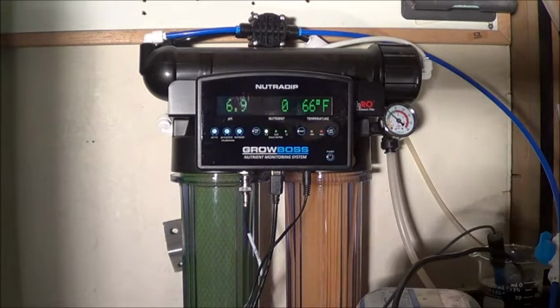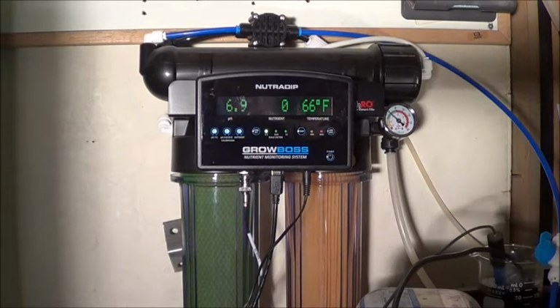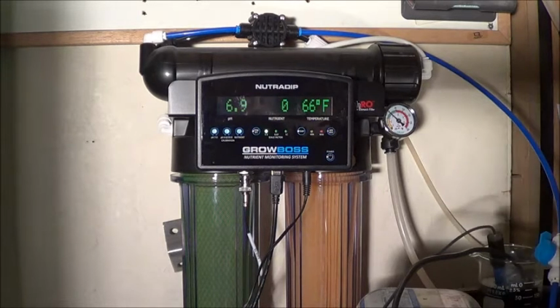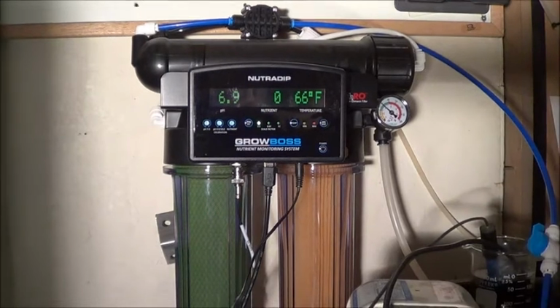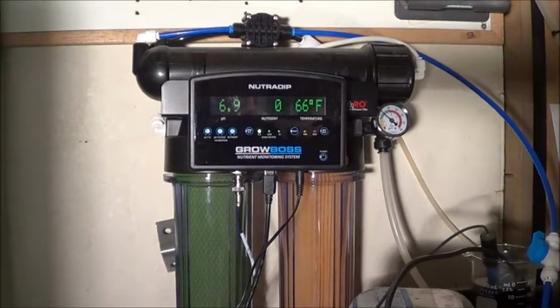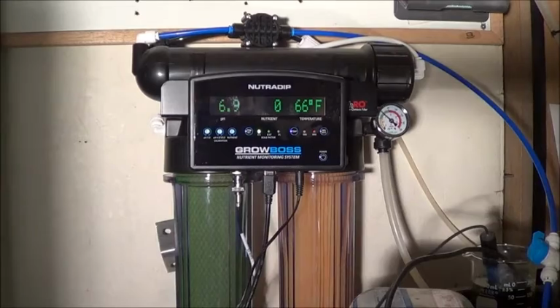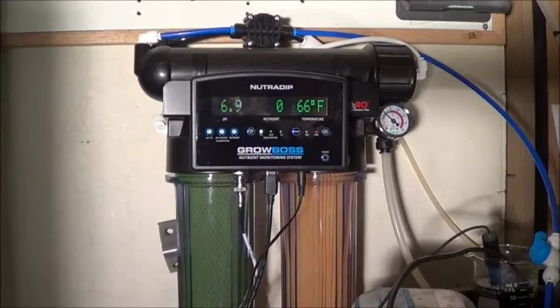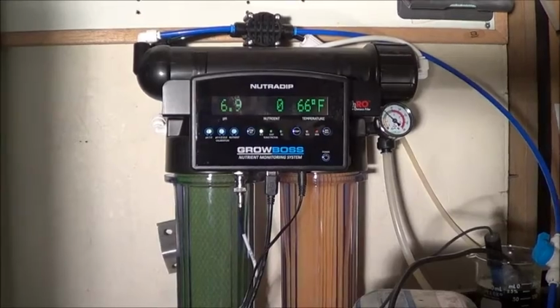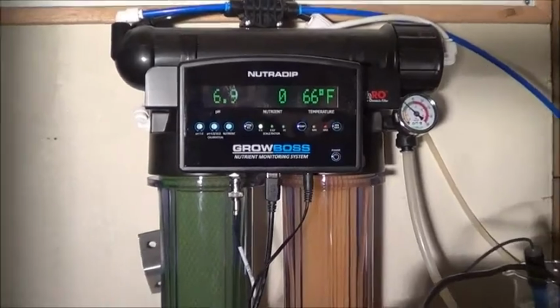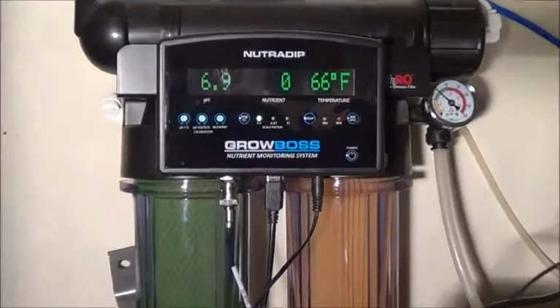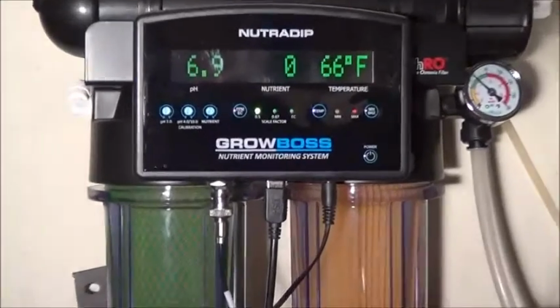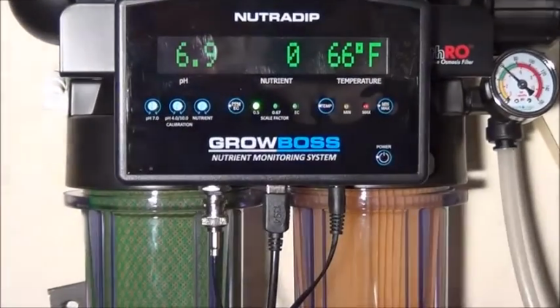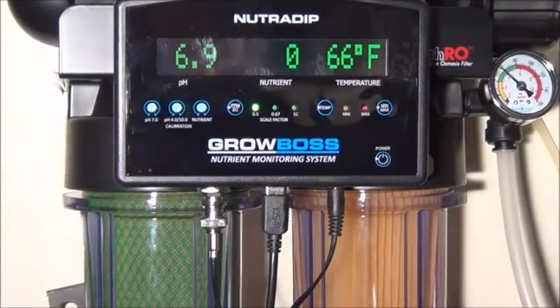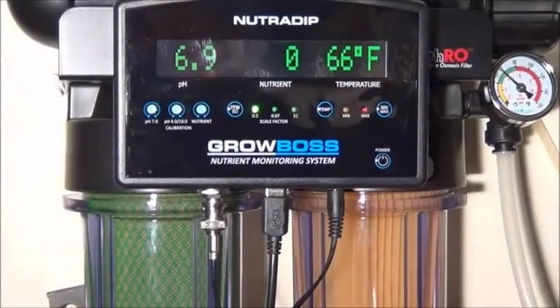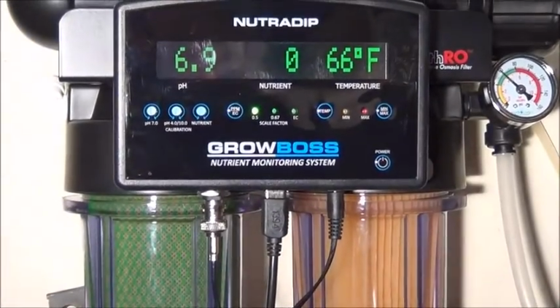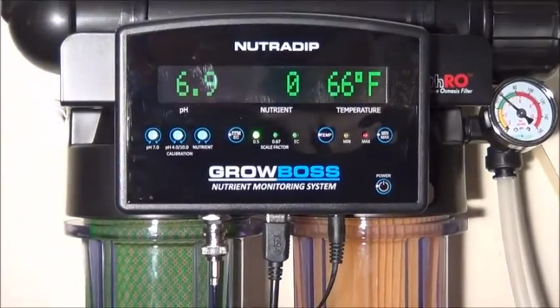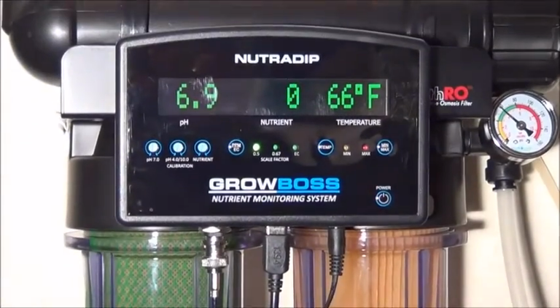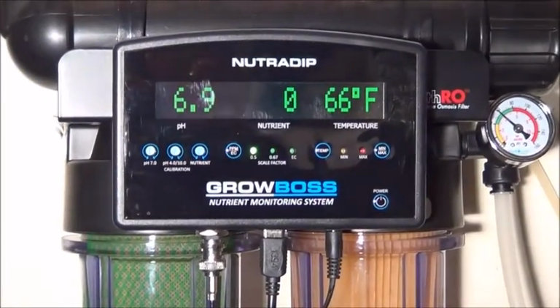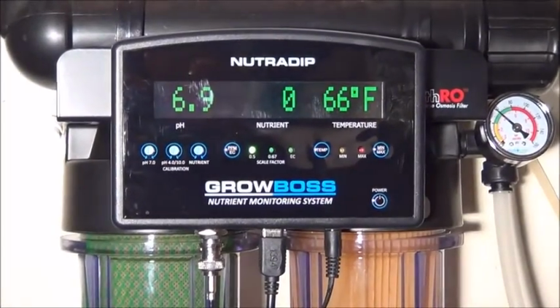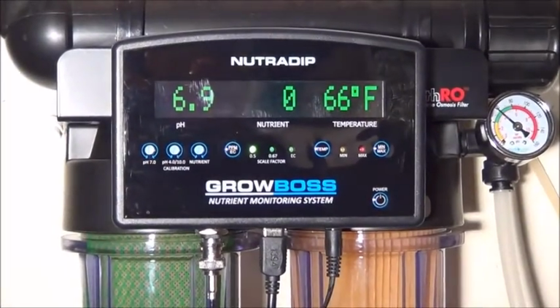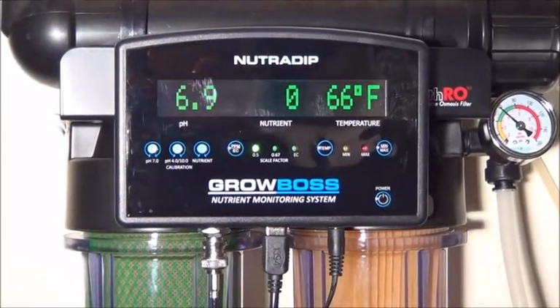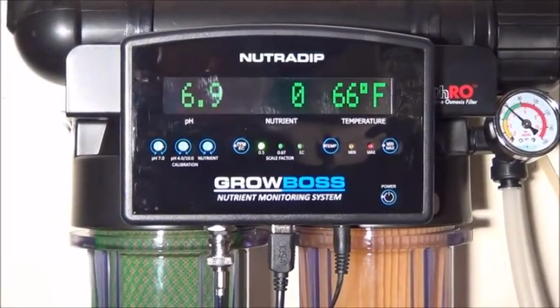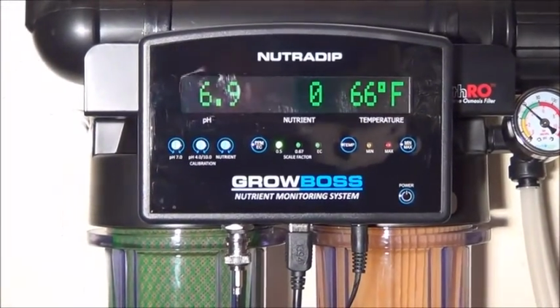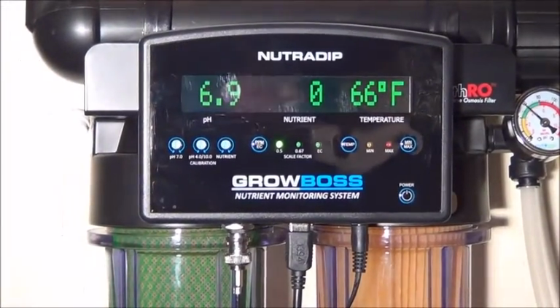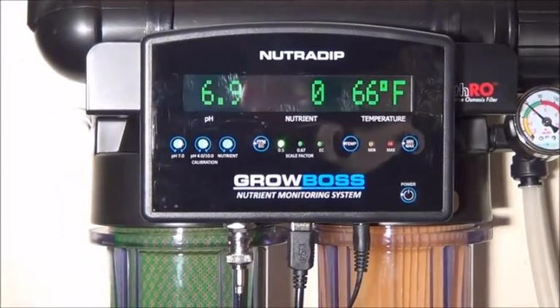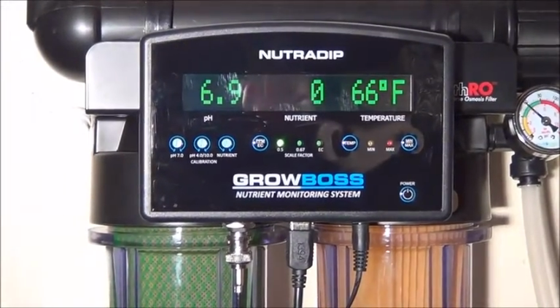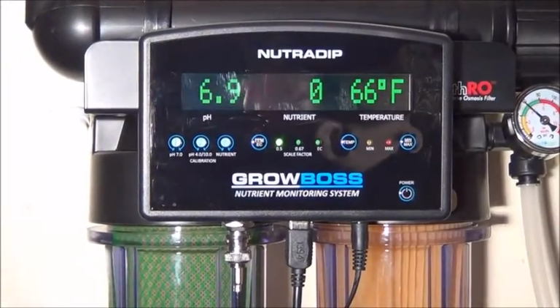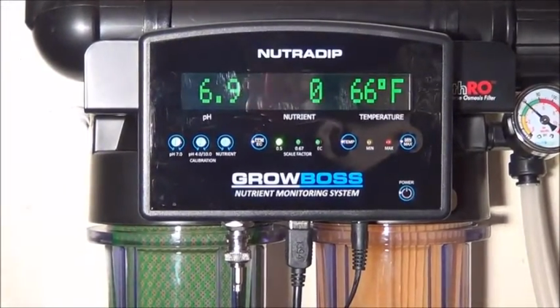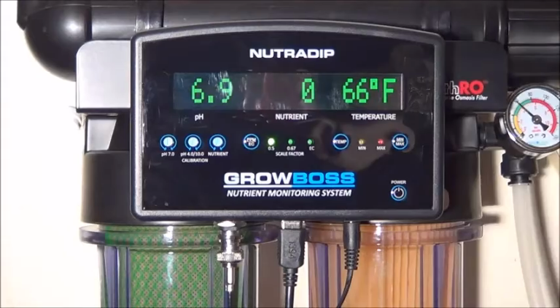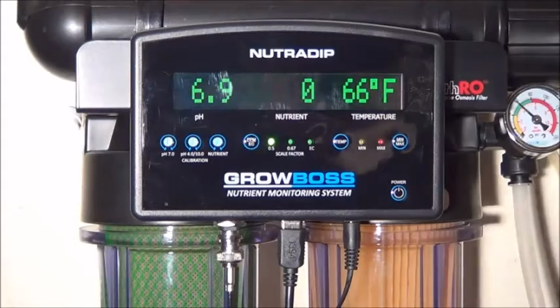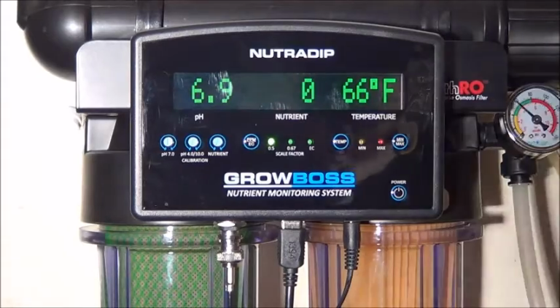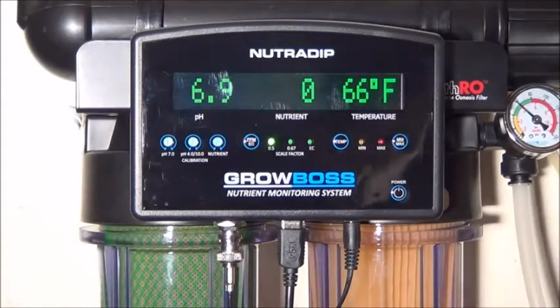This is a water quality trimeter. It combines three common functions in one meter.